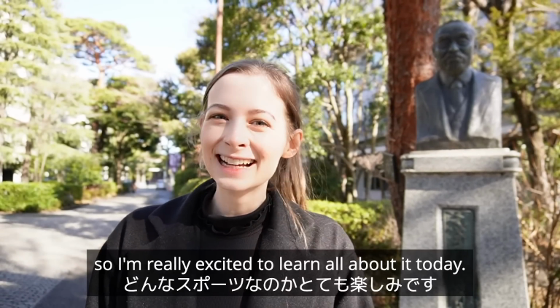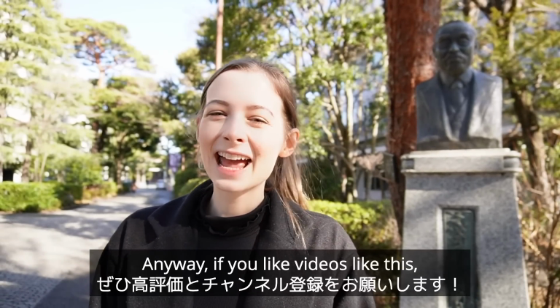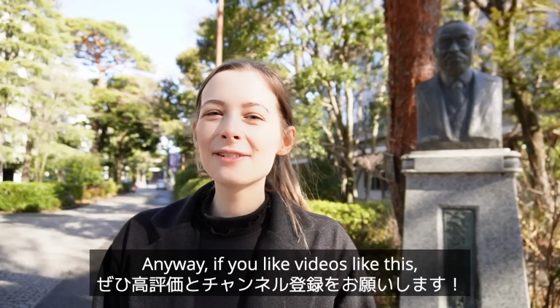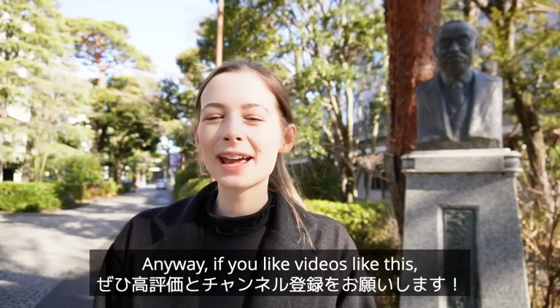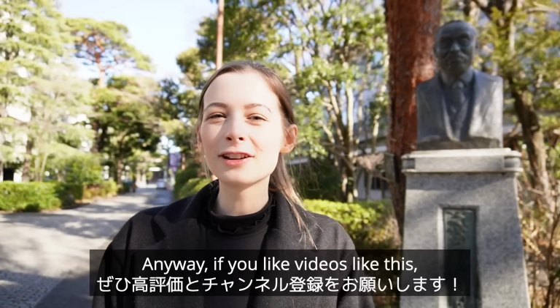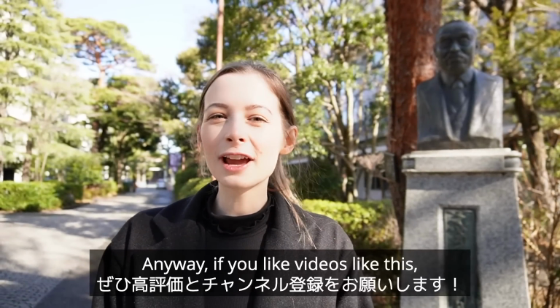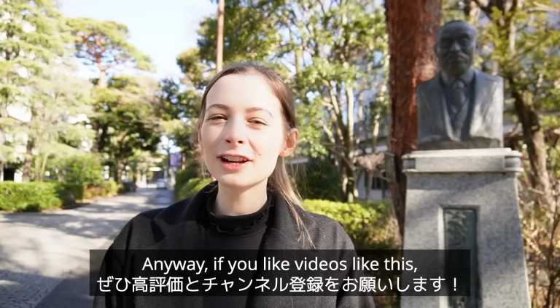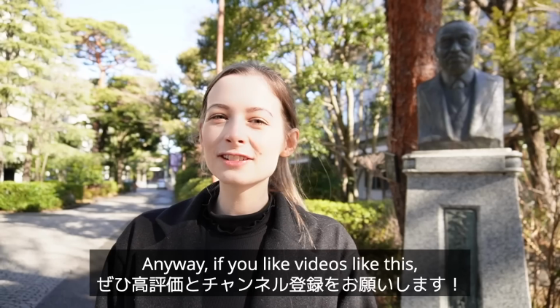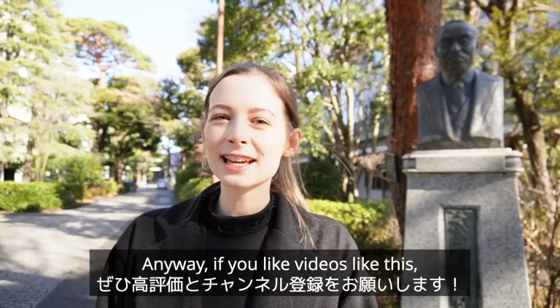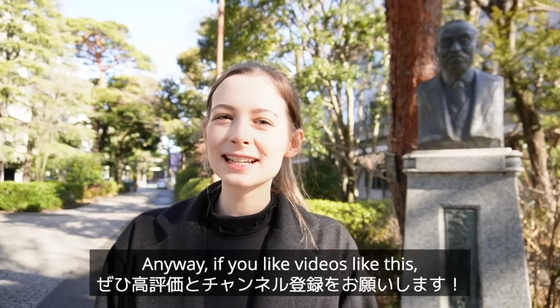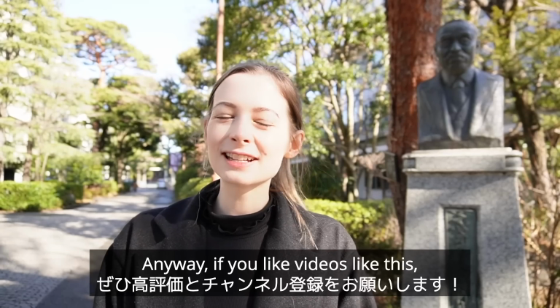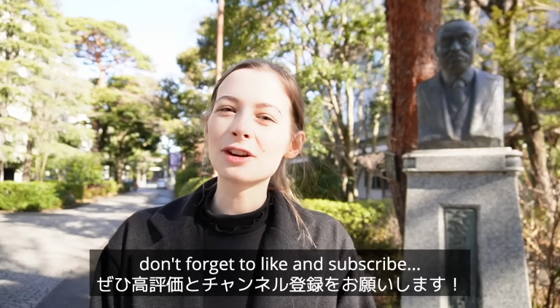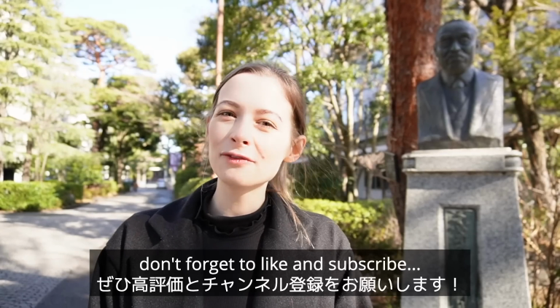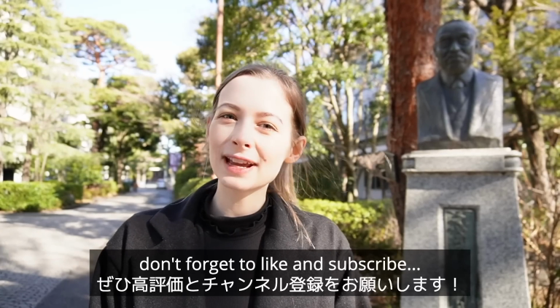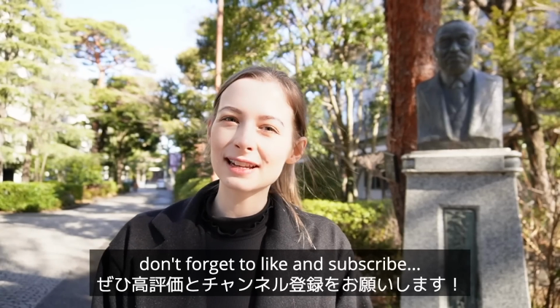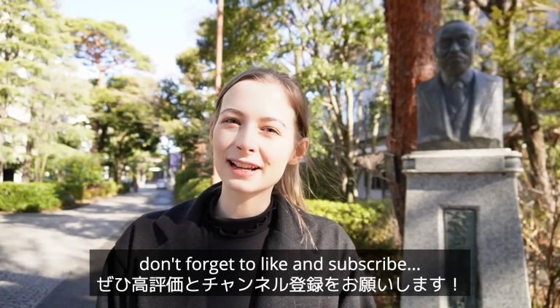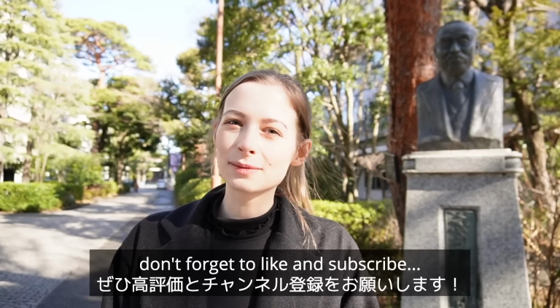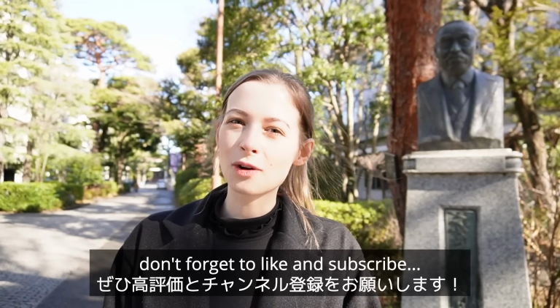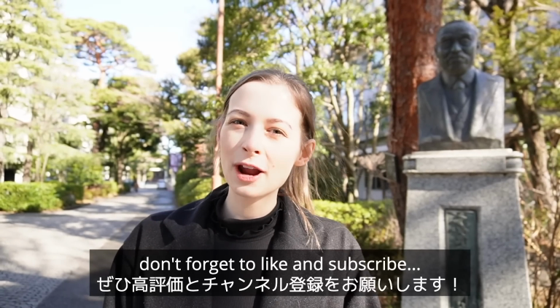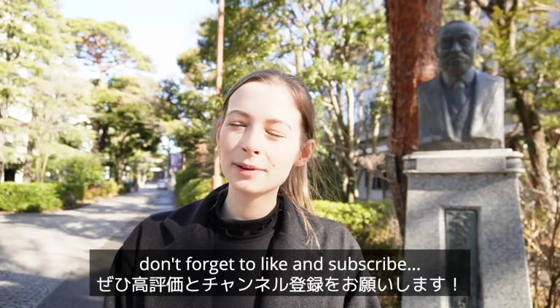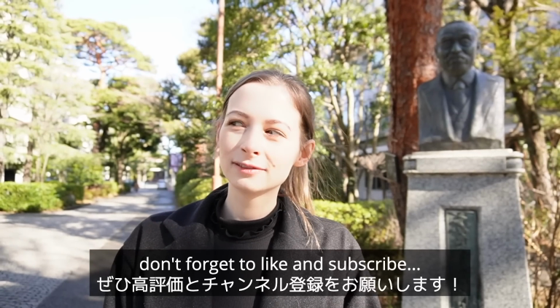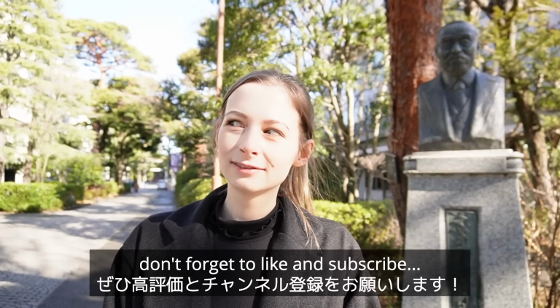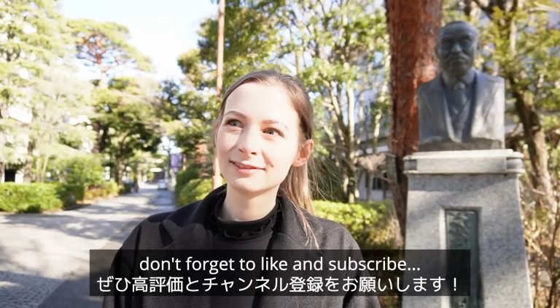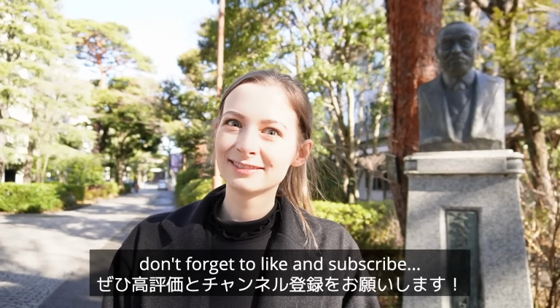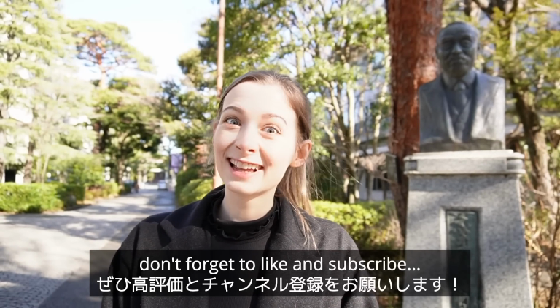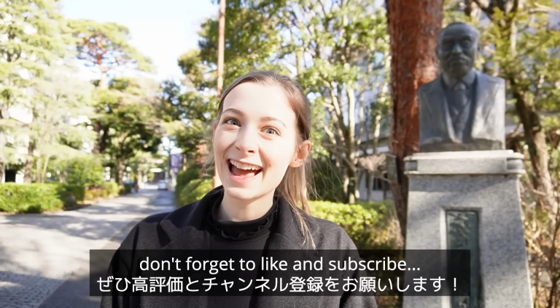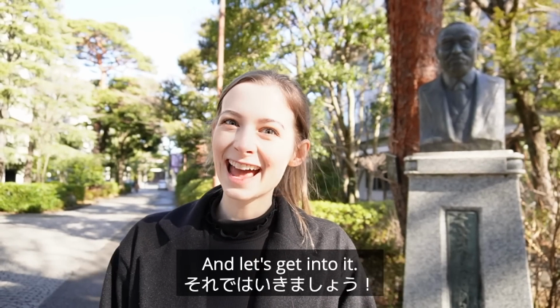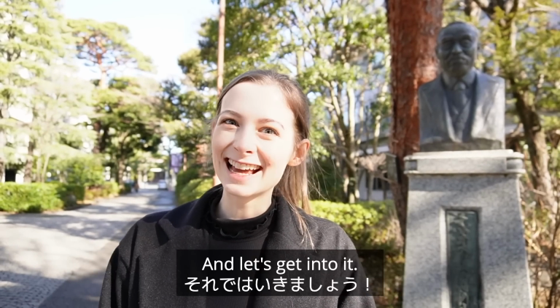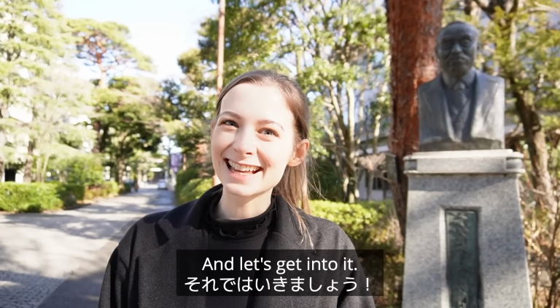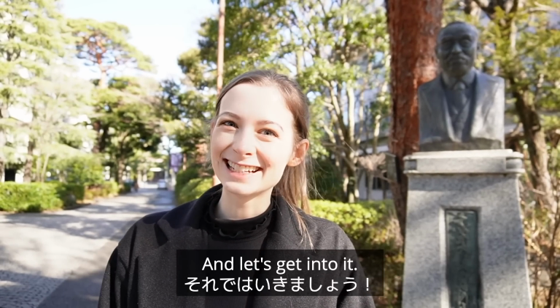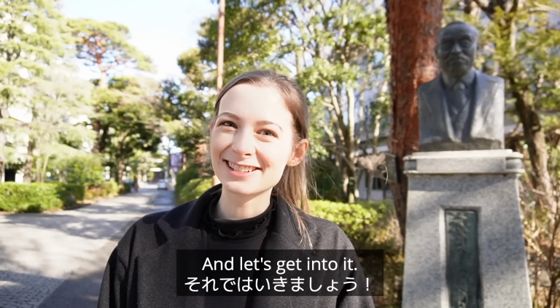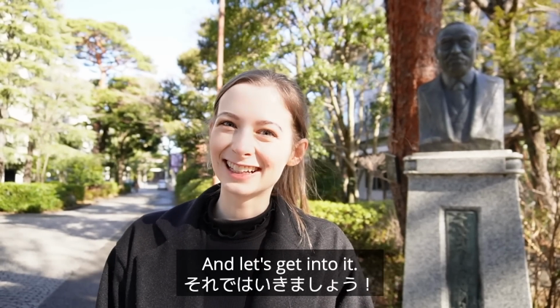Anyway, if you like videos like this, don't forget to like and subscribe, and let's get into it.